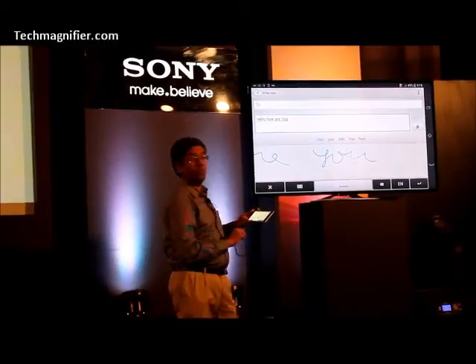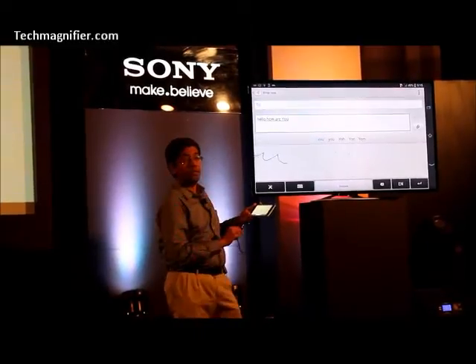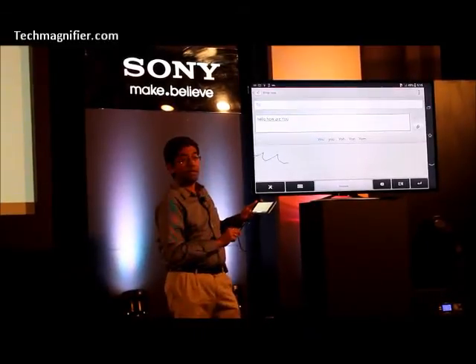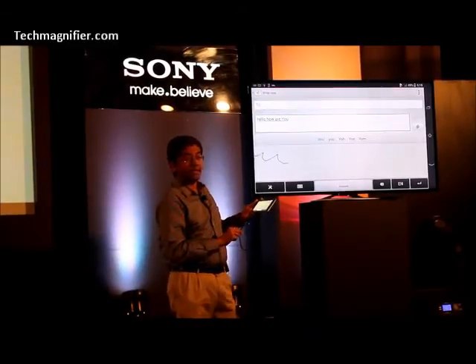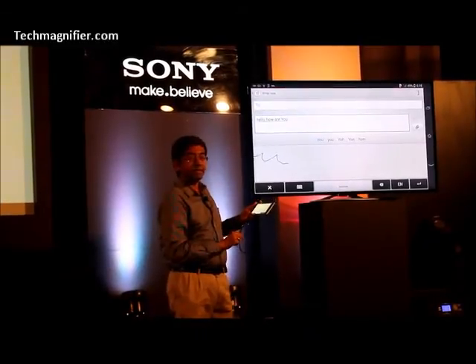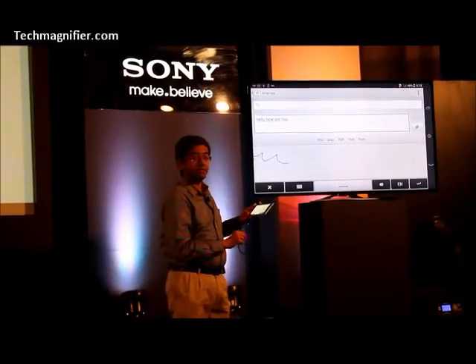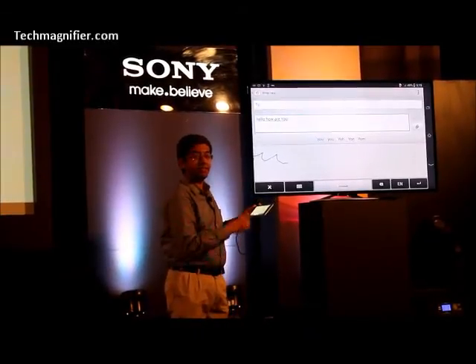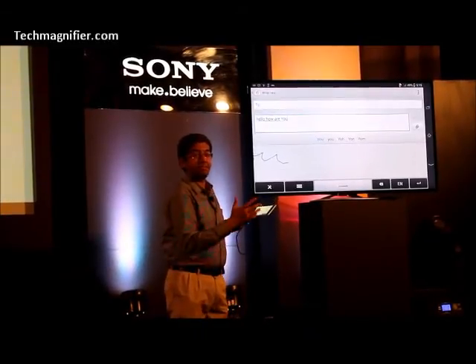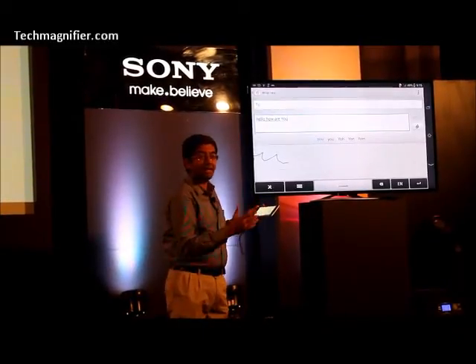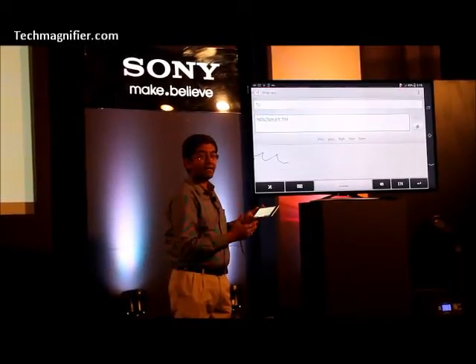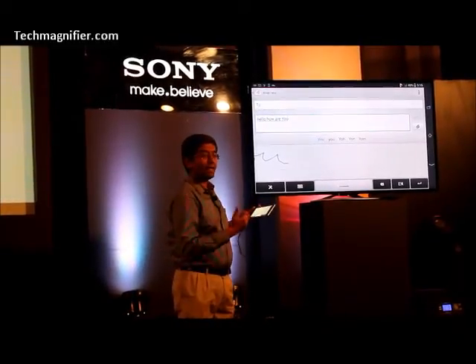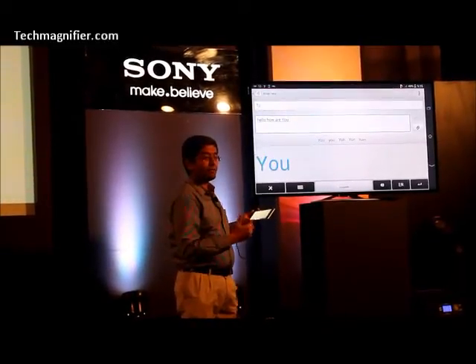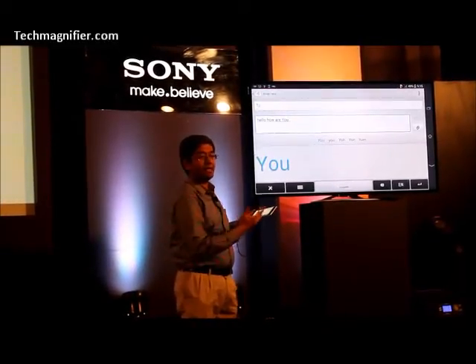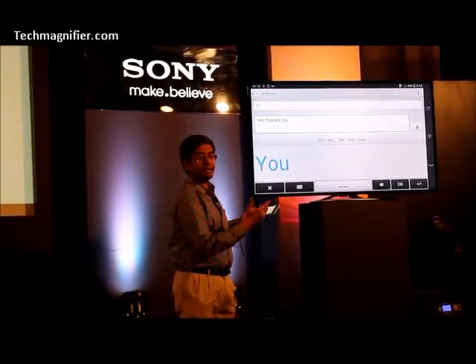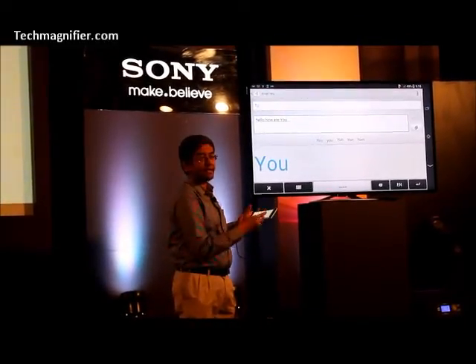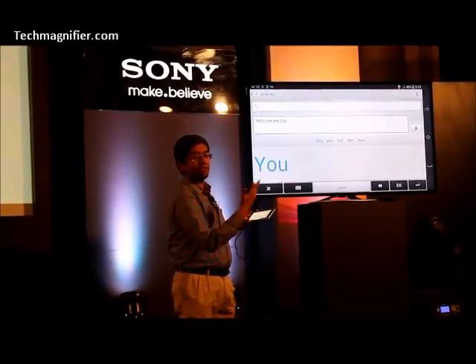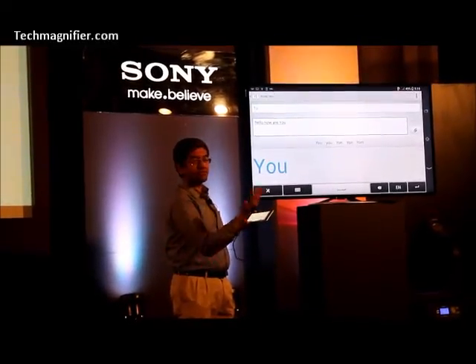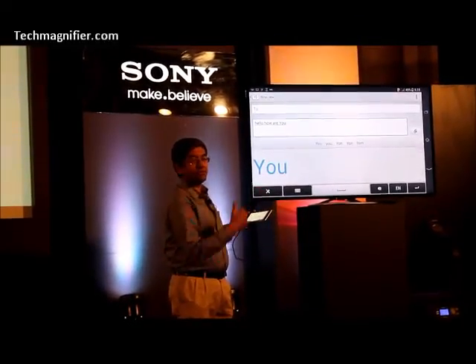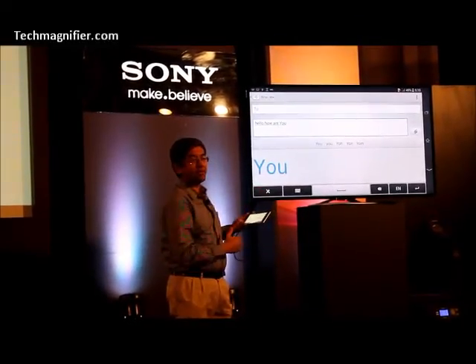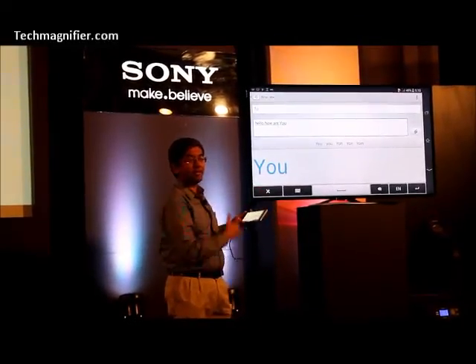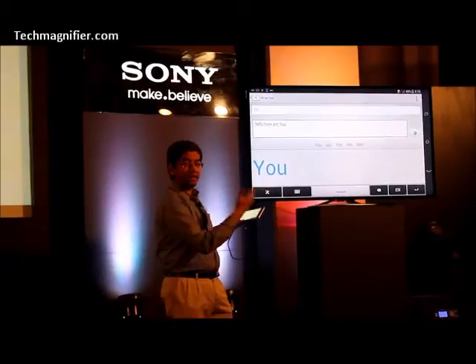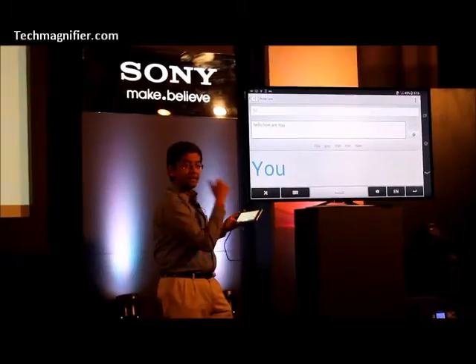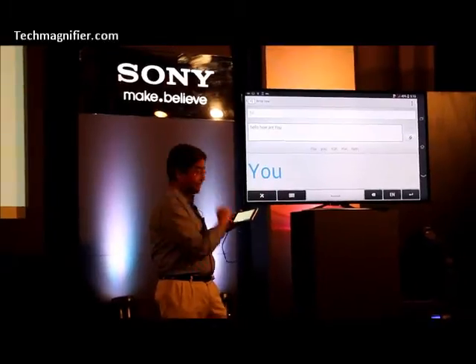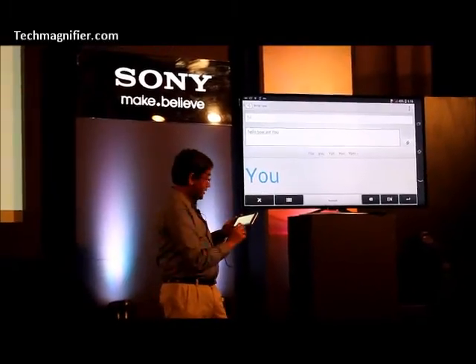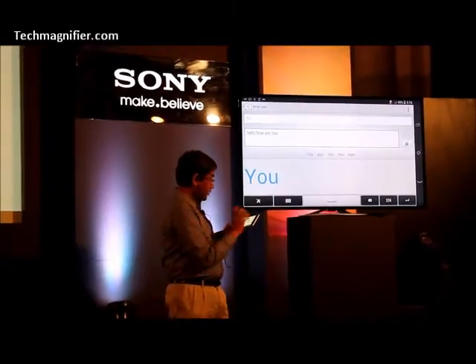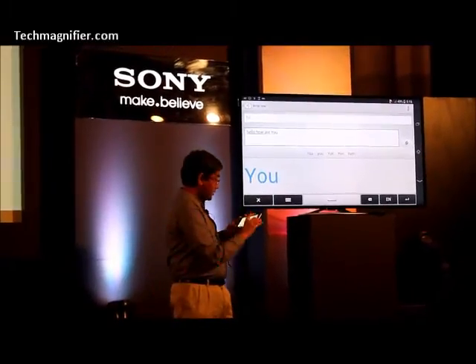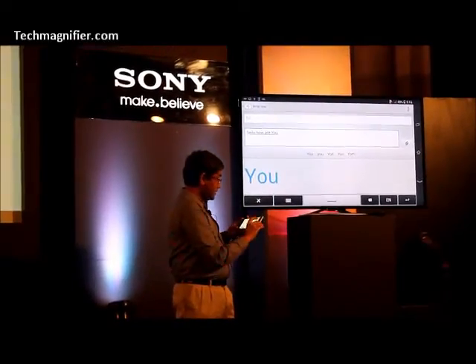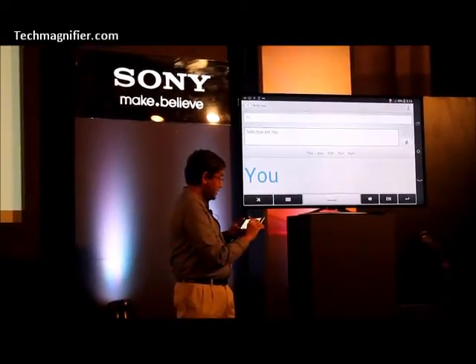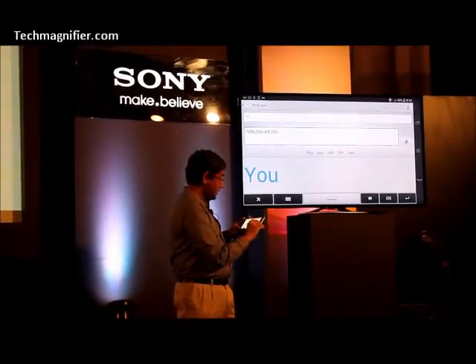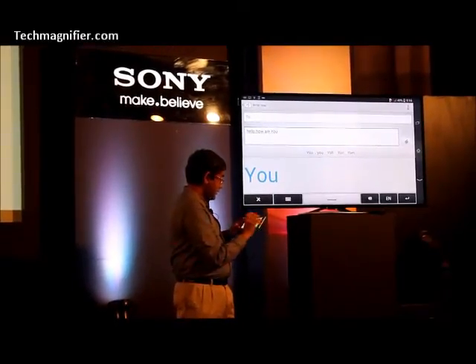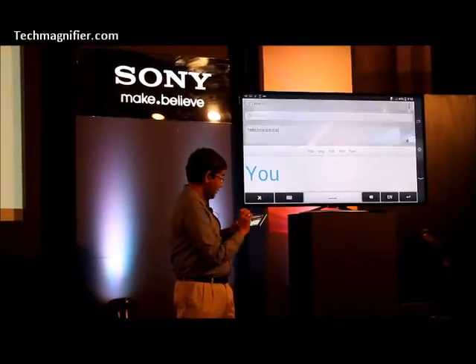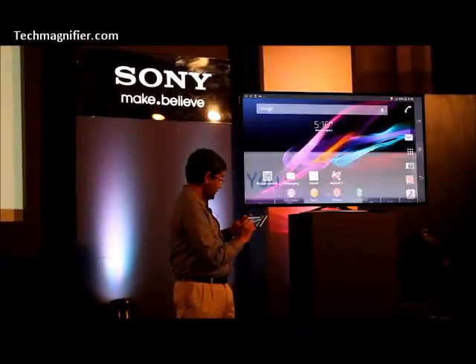Well, it takes it. If it is bad handwriting like mine, you can throw it off course. If you have better handwriting, it works flawless.